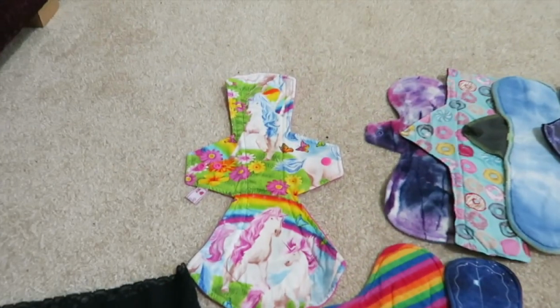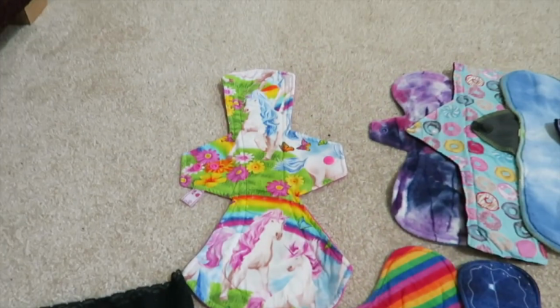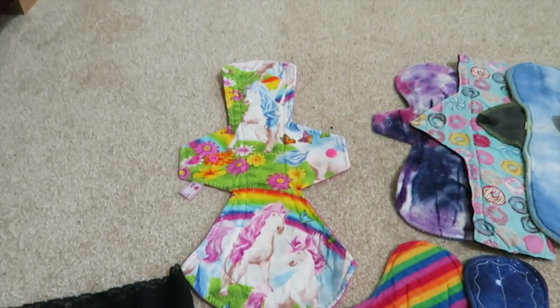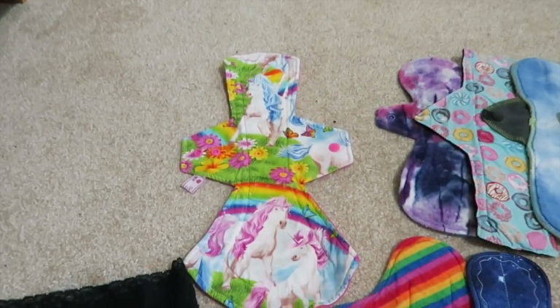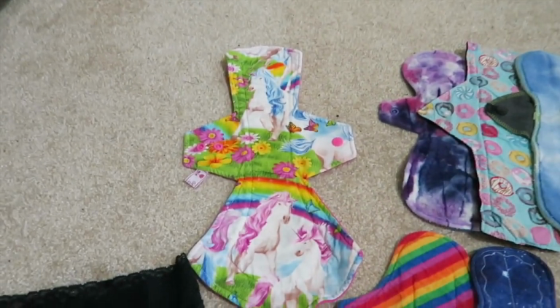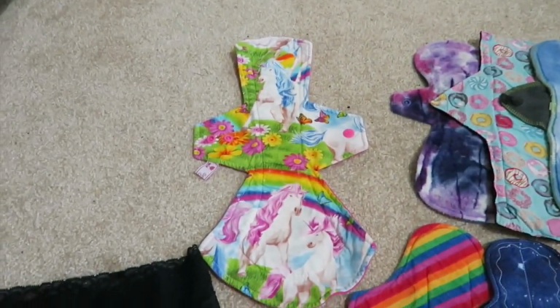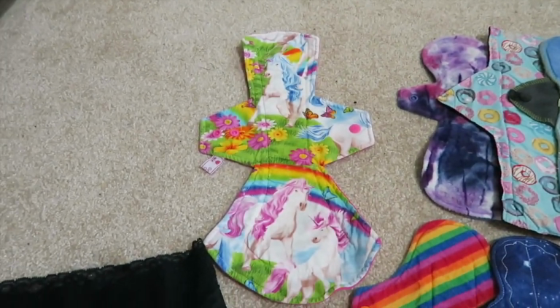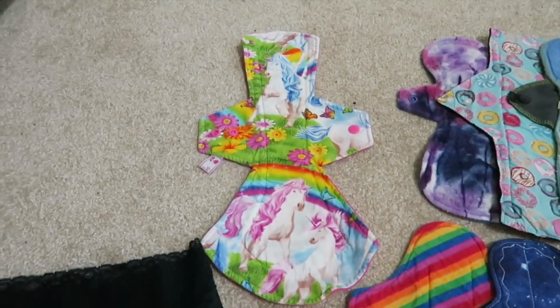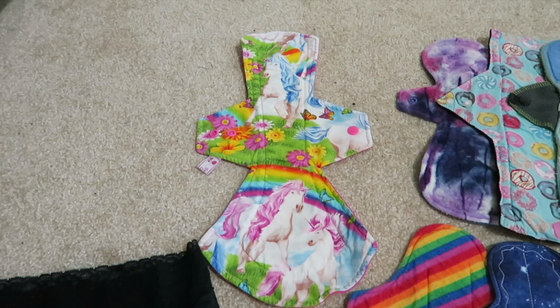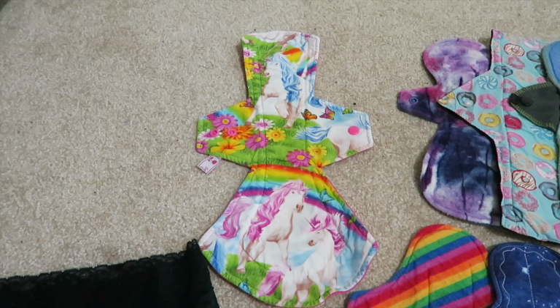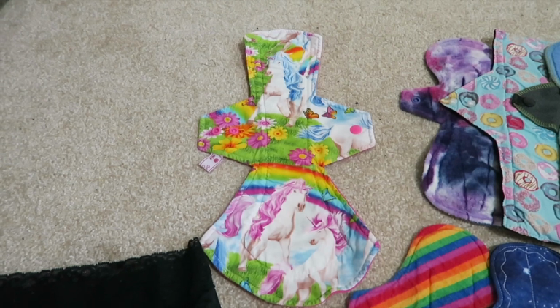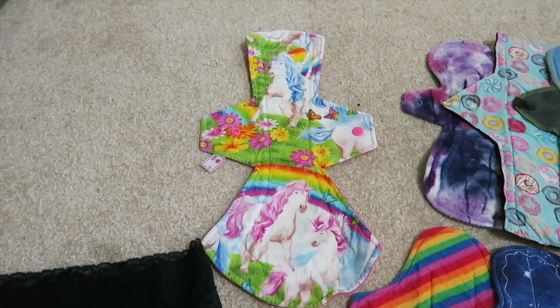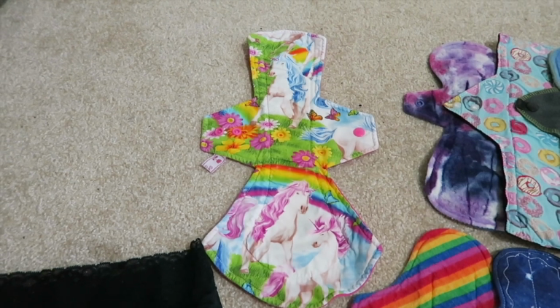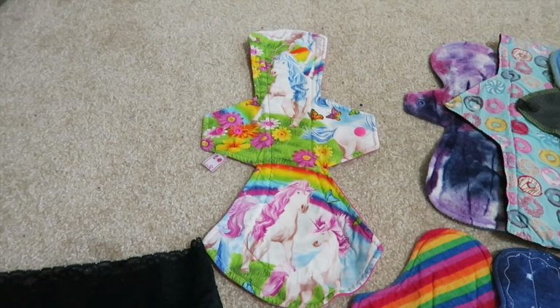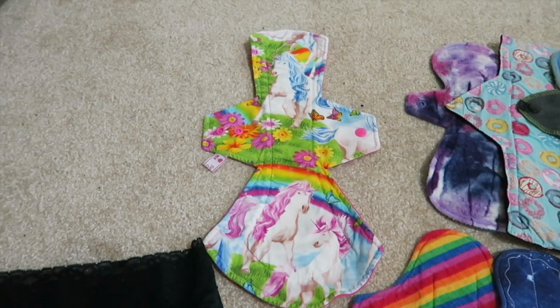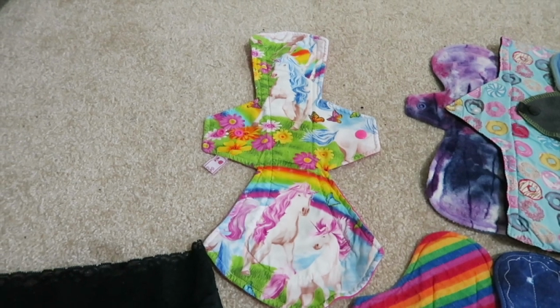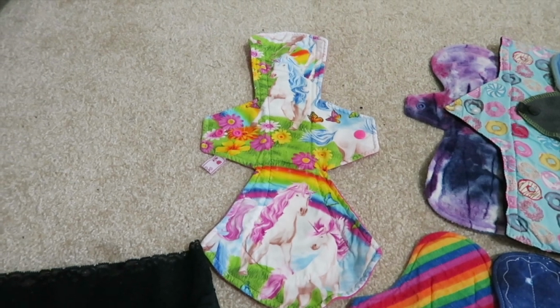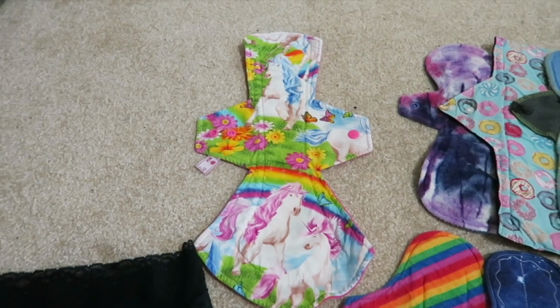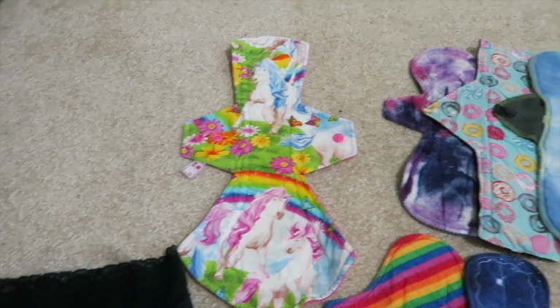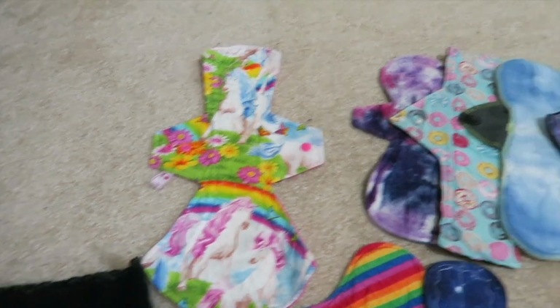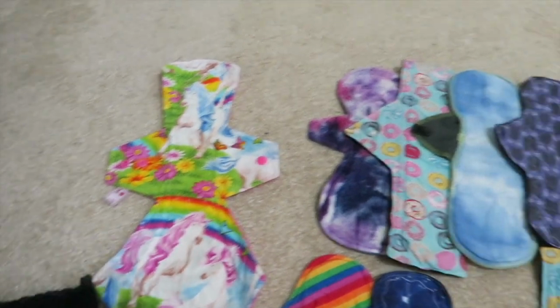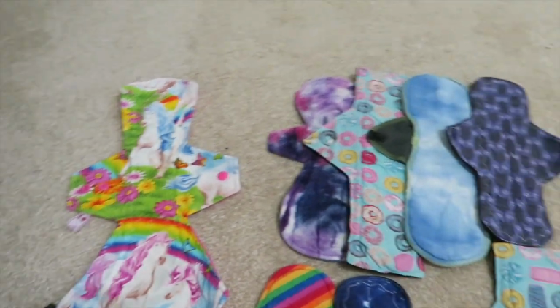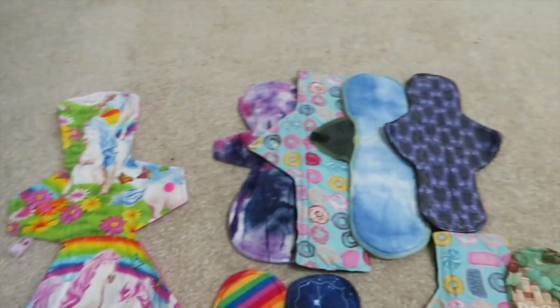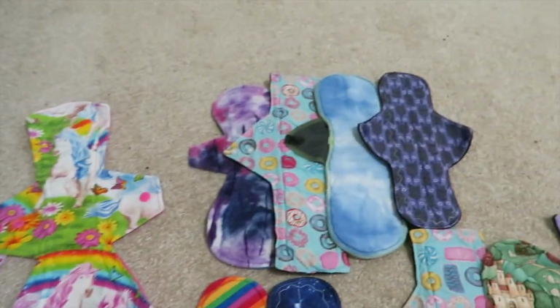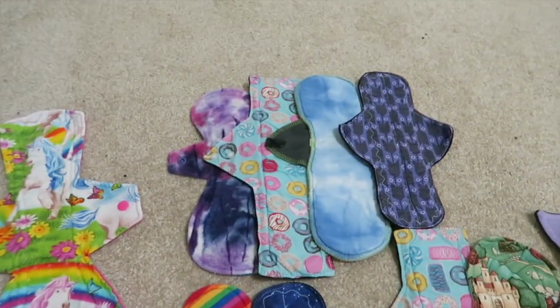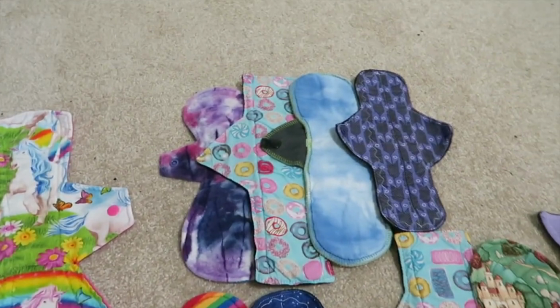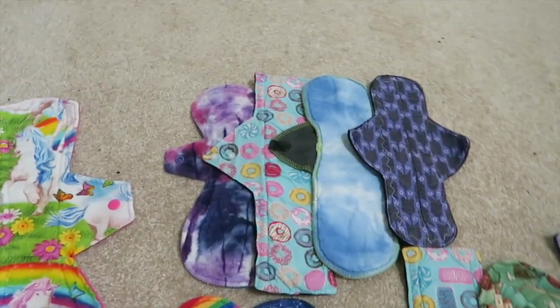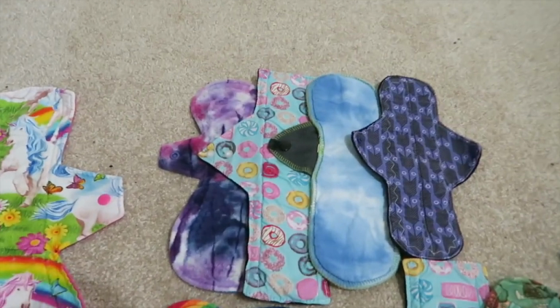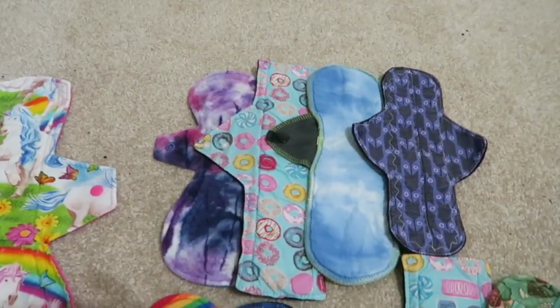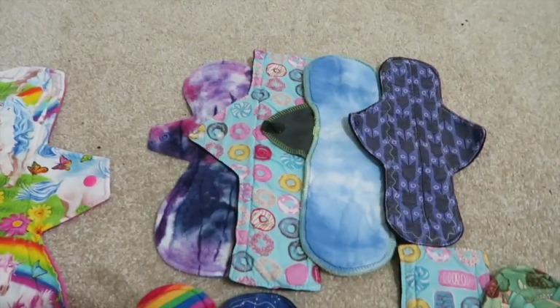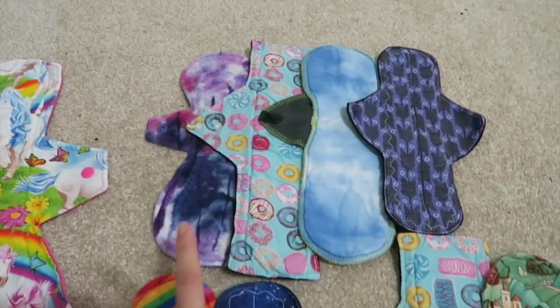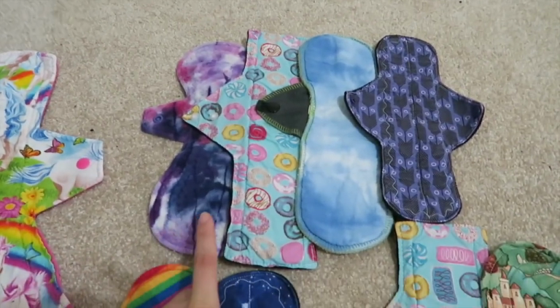The one overnight pad I used is from So Sweet Creations. Onto my heavy pads.